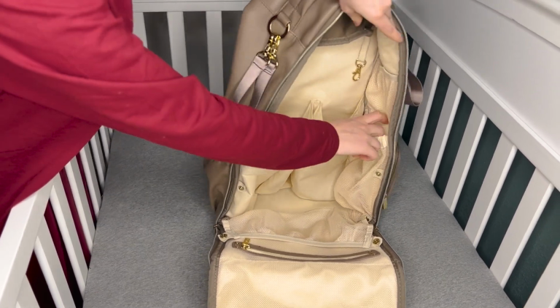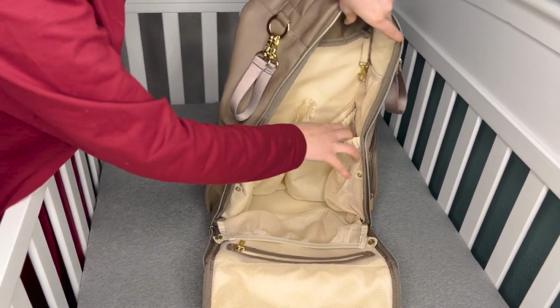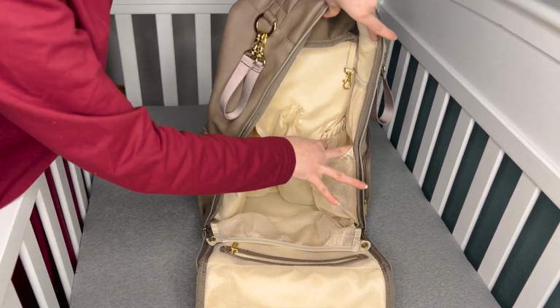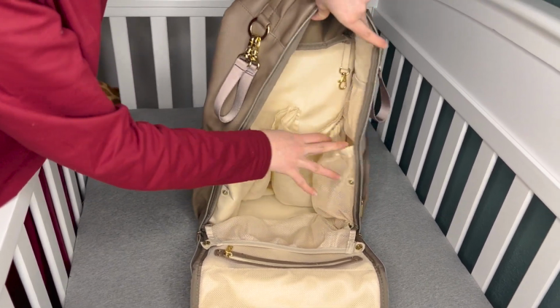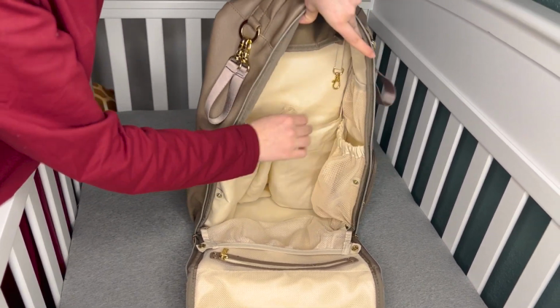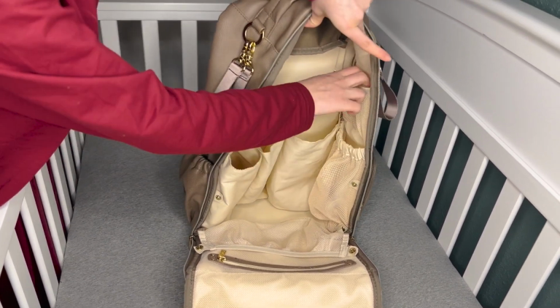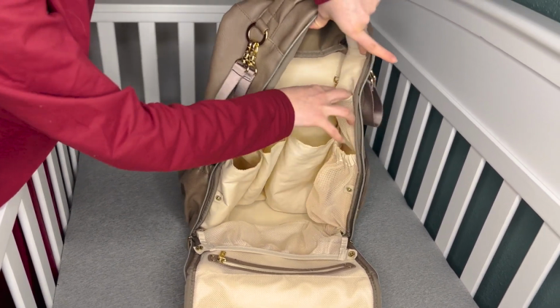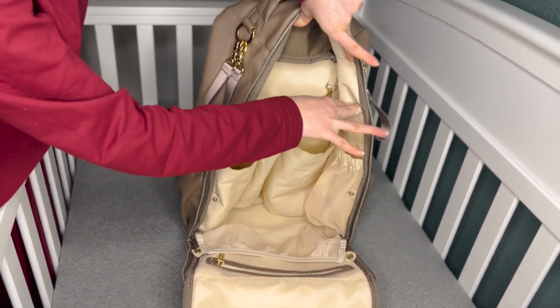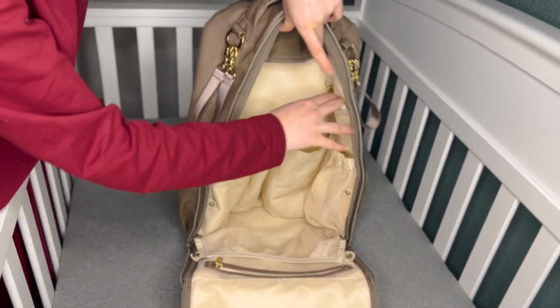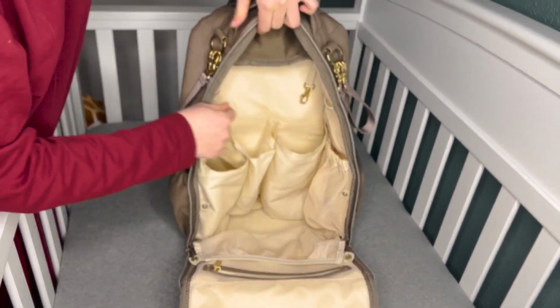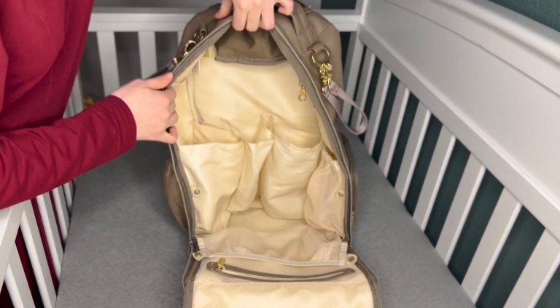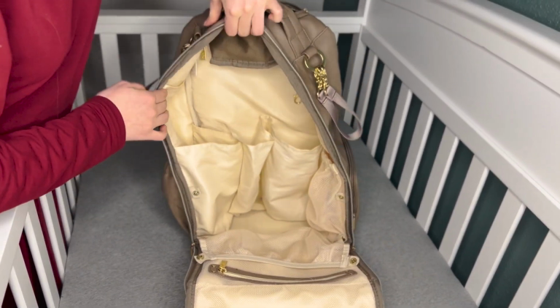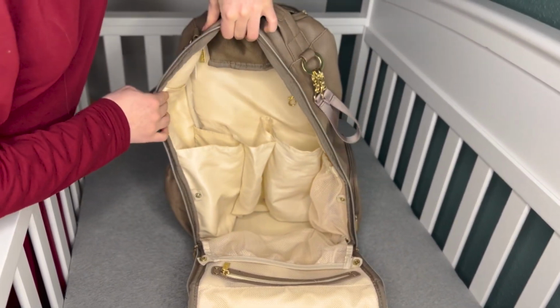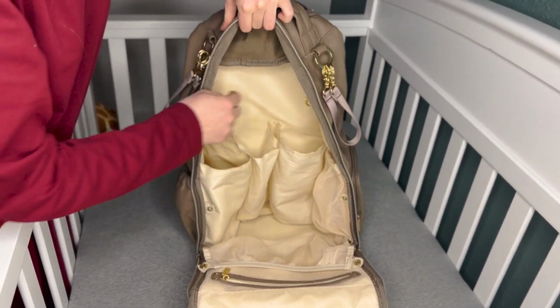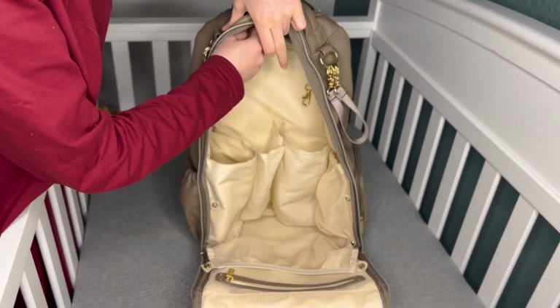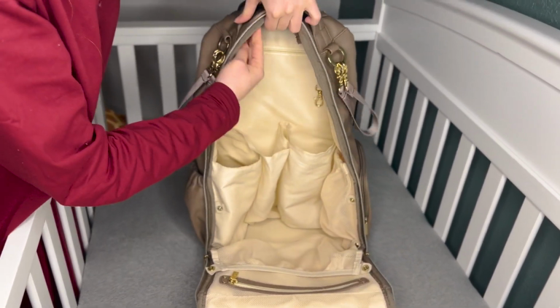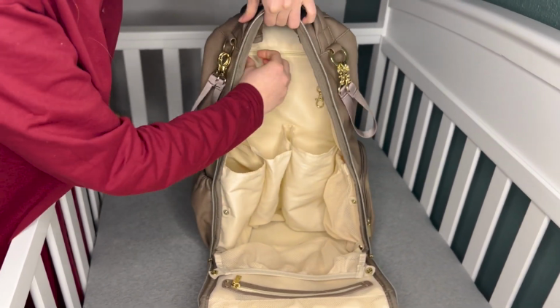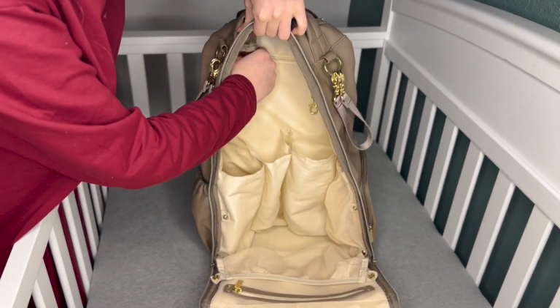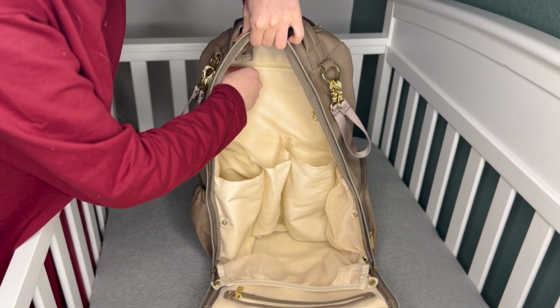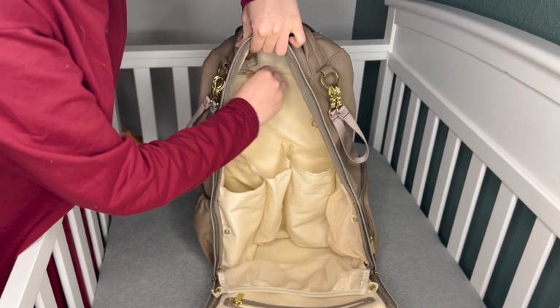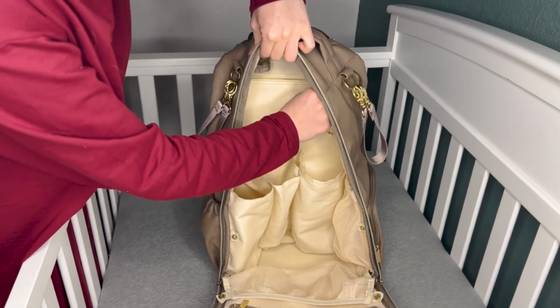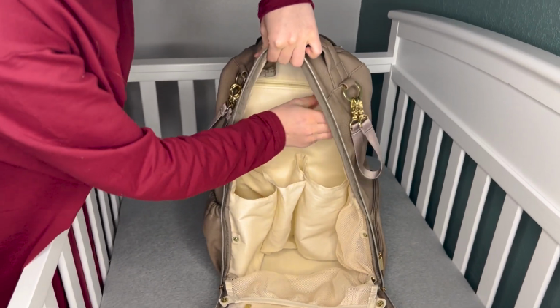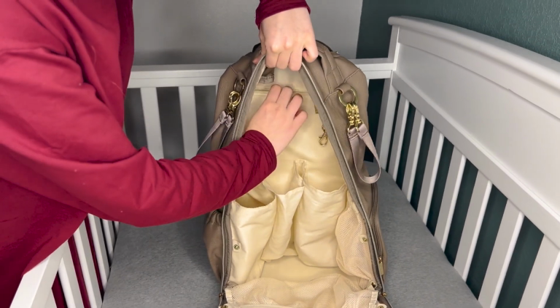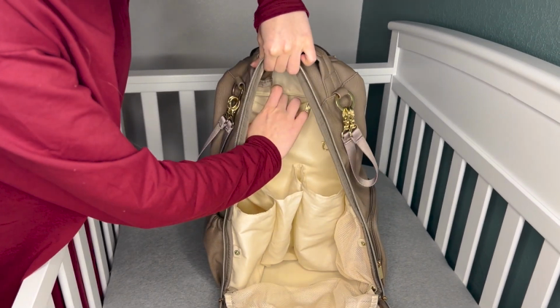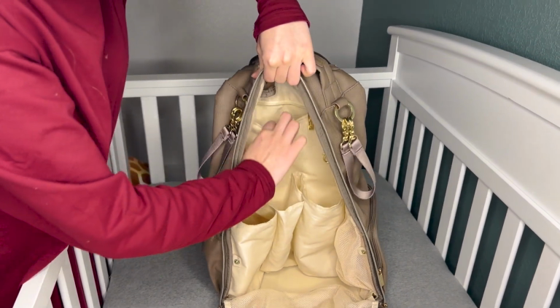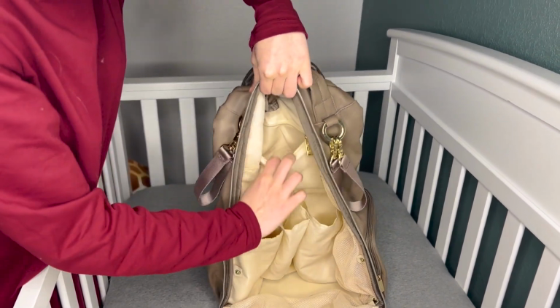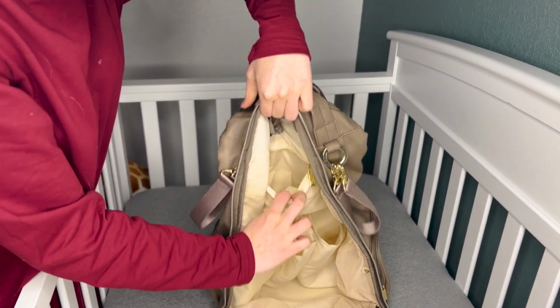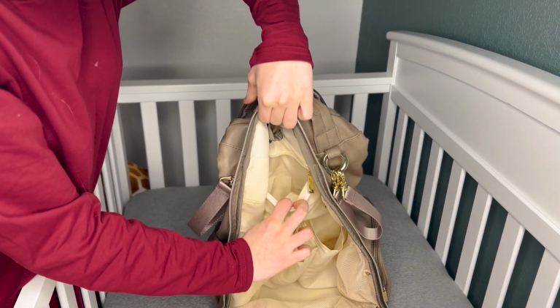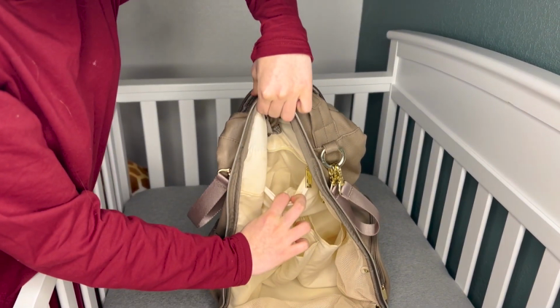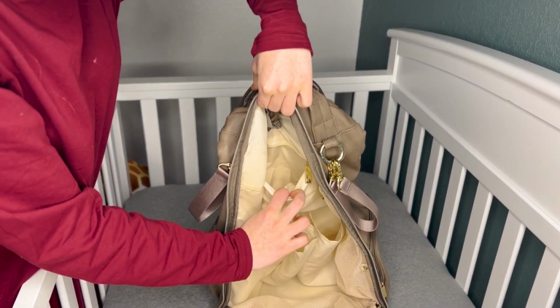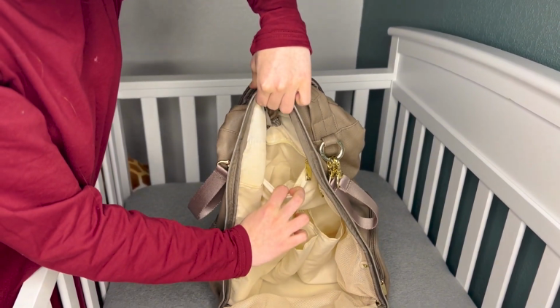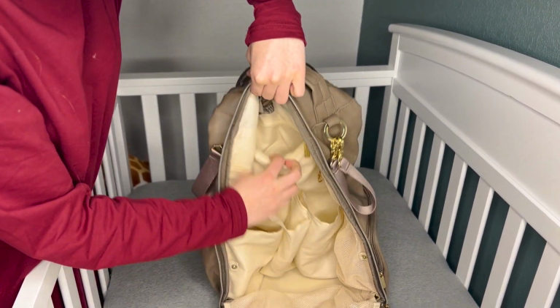And there's even another pocket up in the top here if you unzip it. So like I said, plenty of storage in this bag.